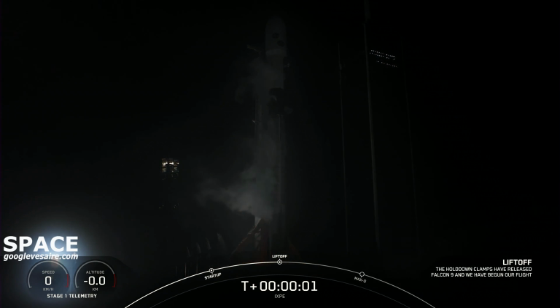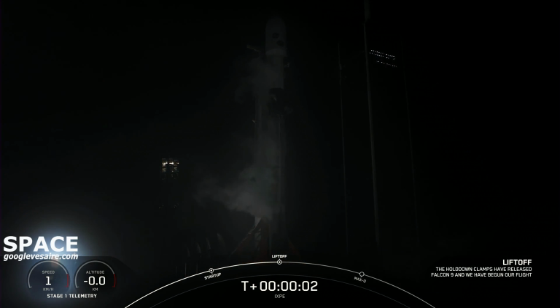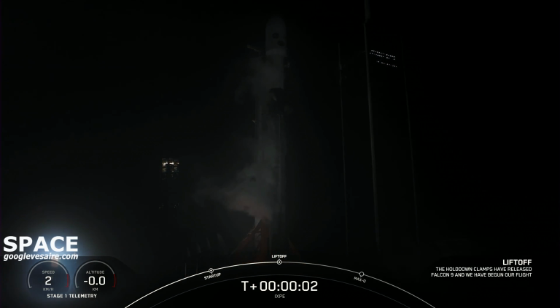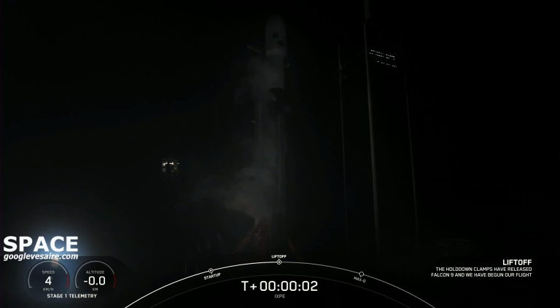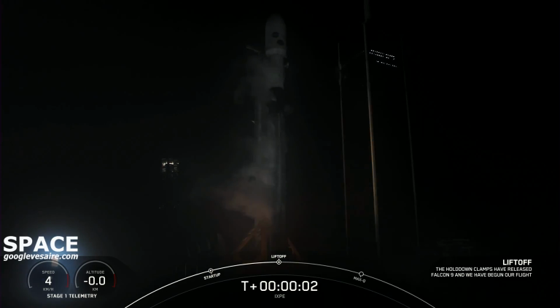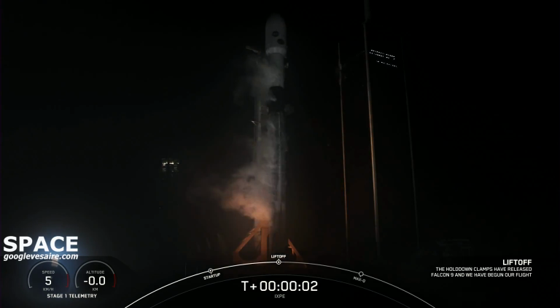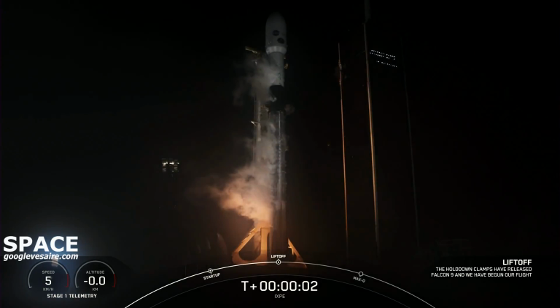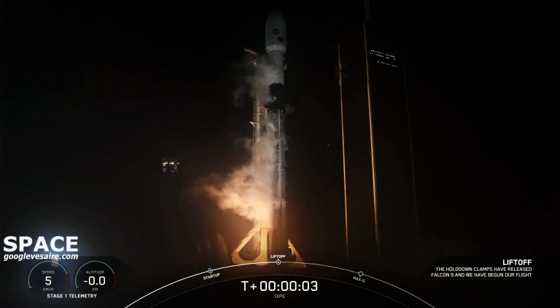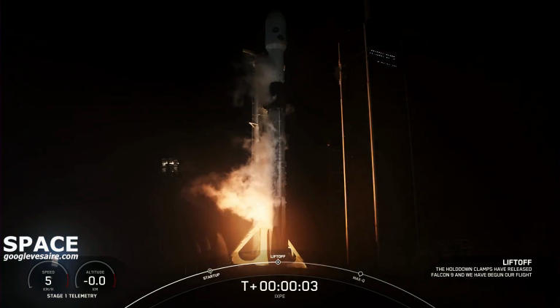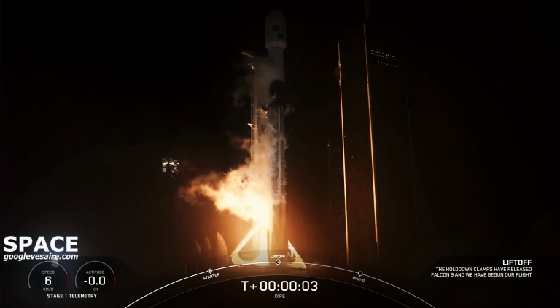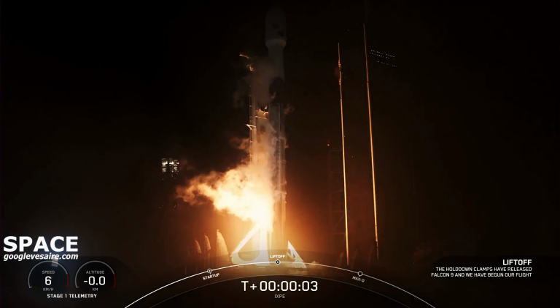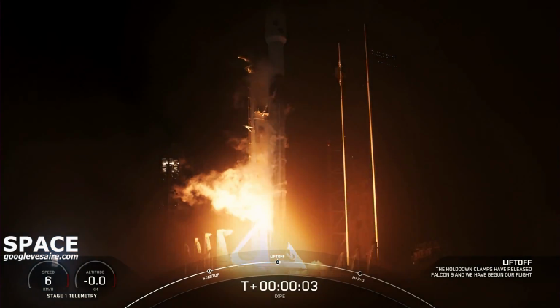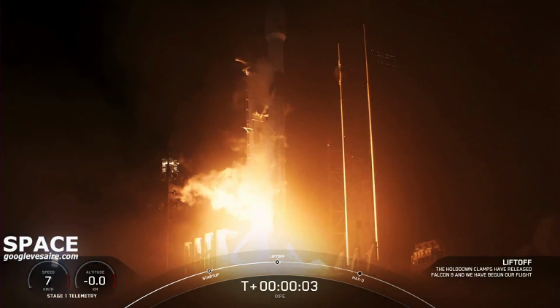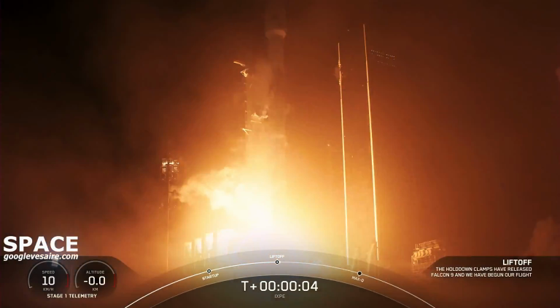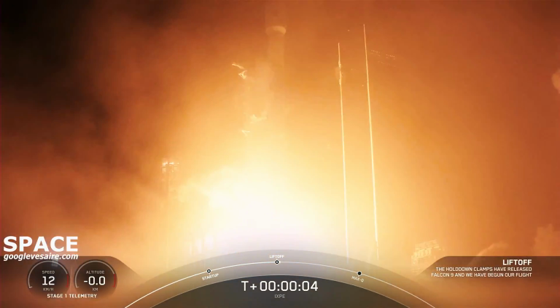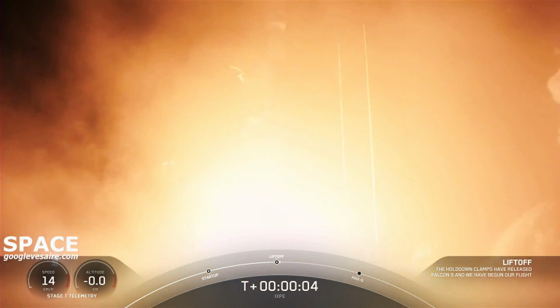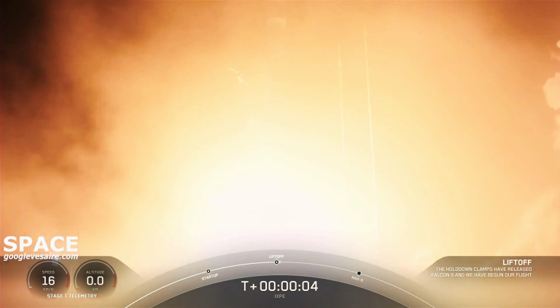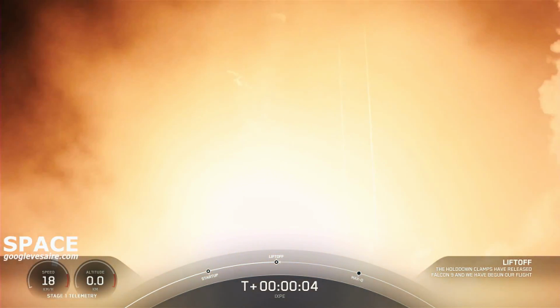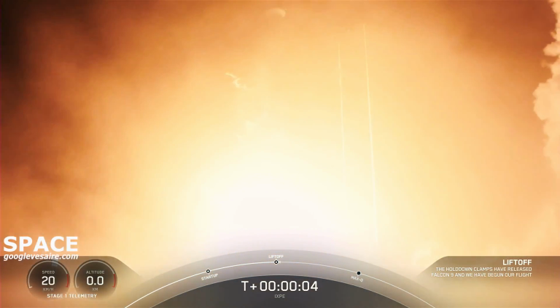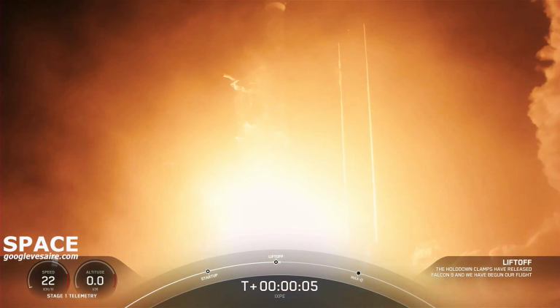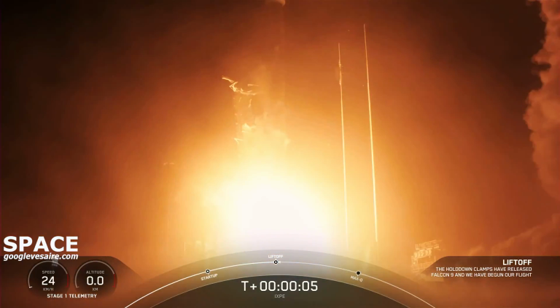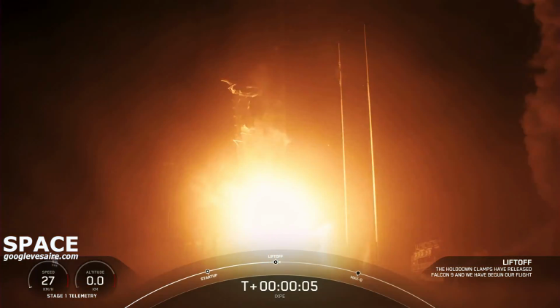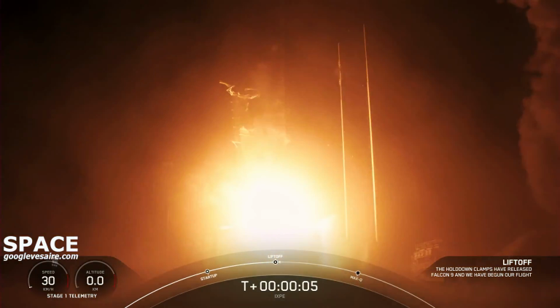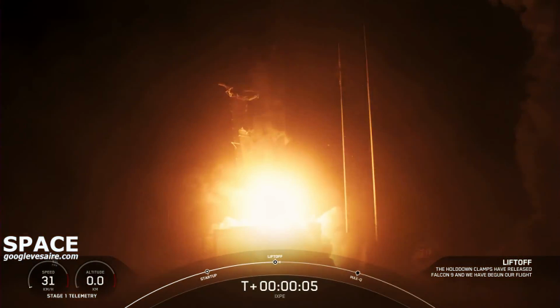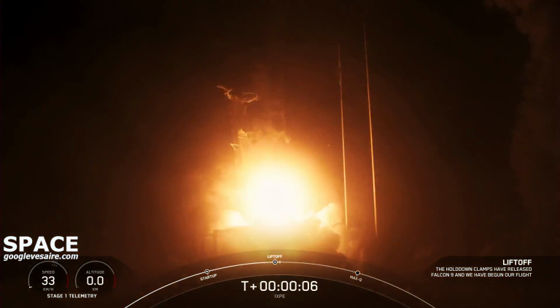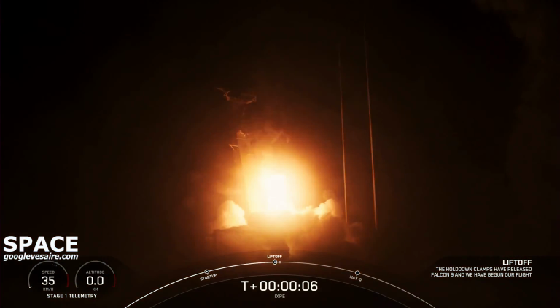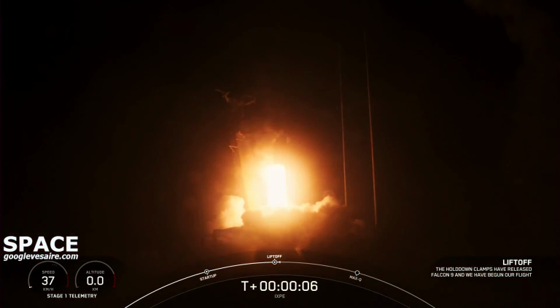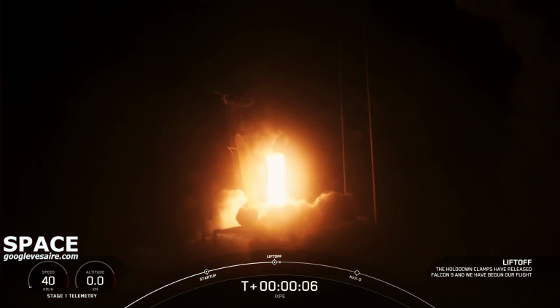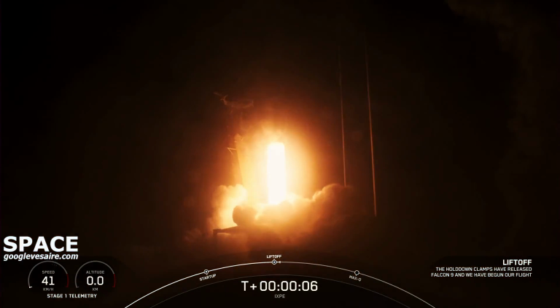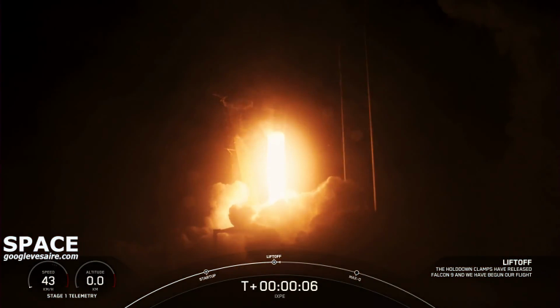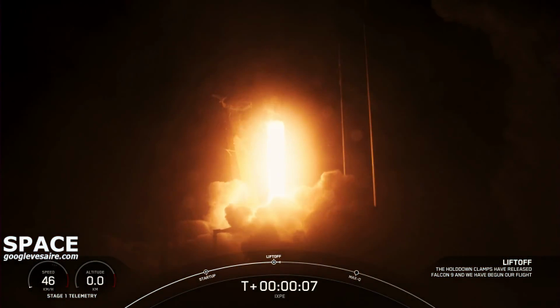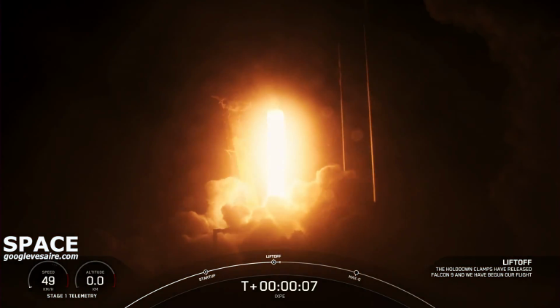Ignition. Liftoff. Go, Sopkin. Go, Hakeem. ISTE.